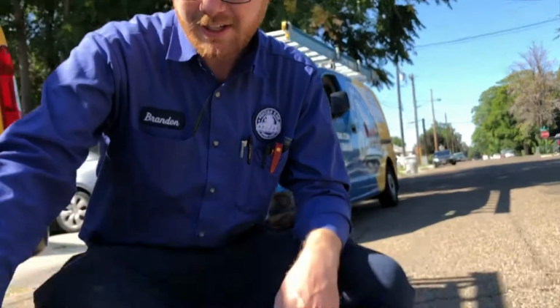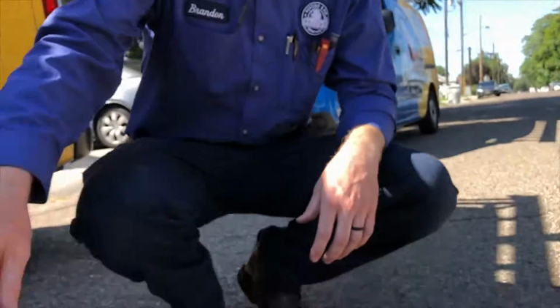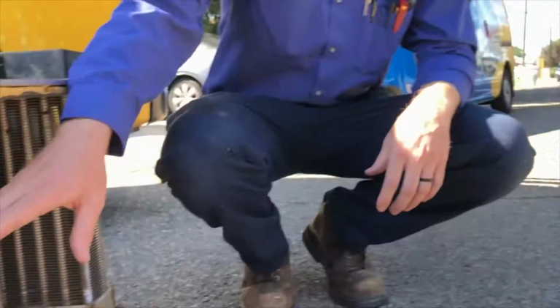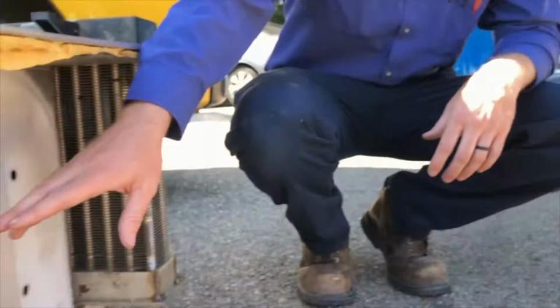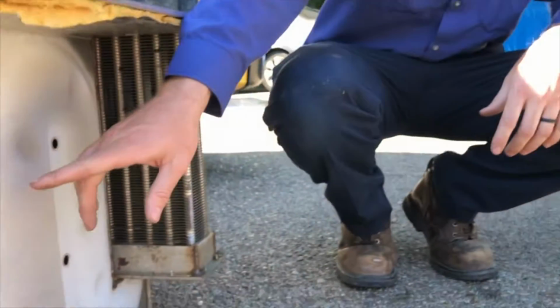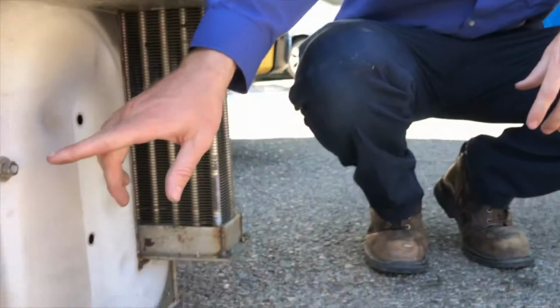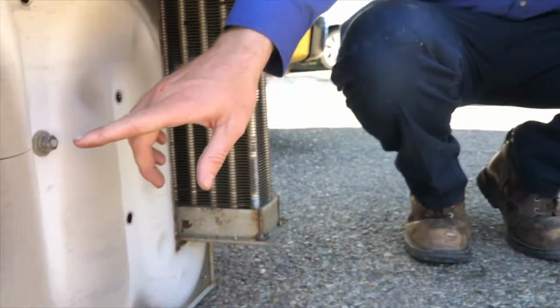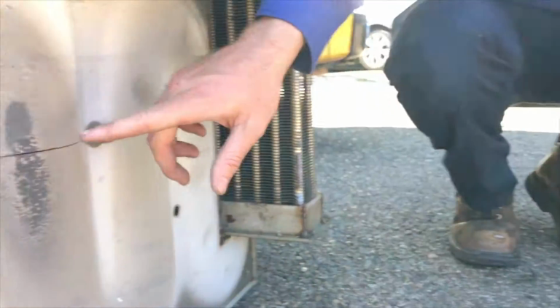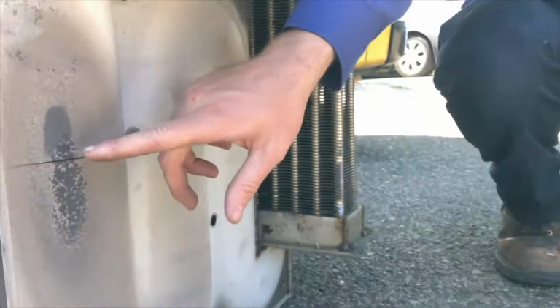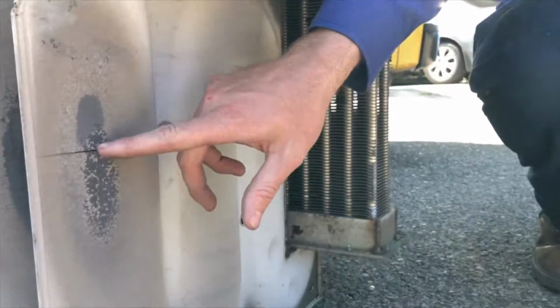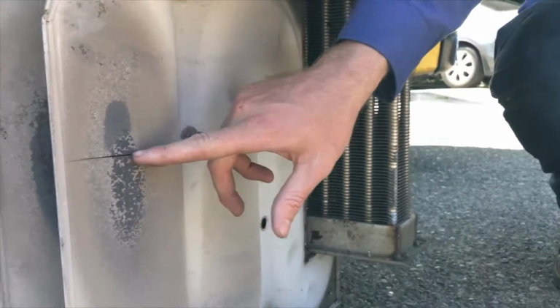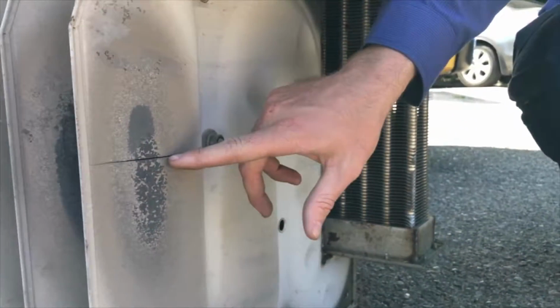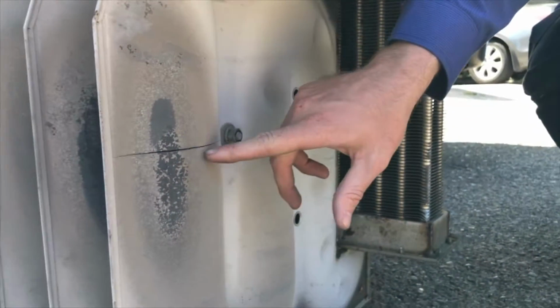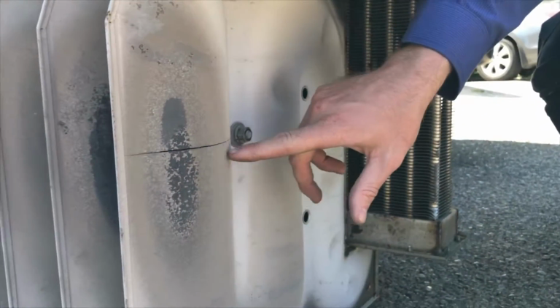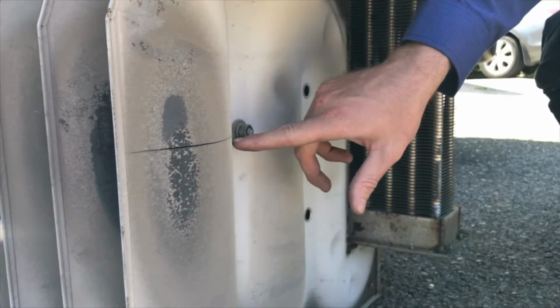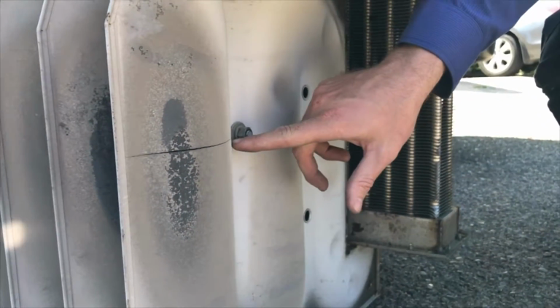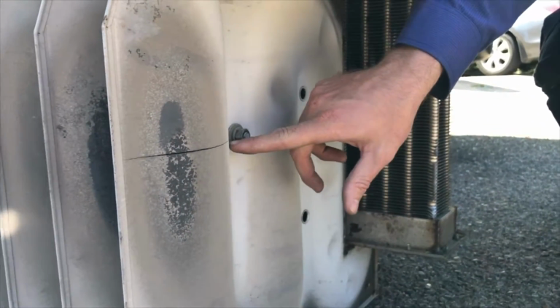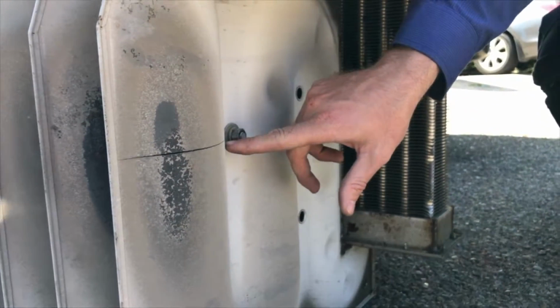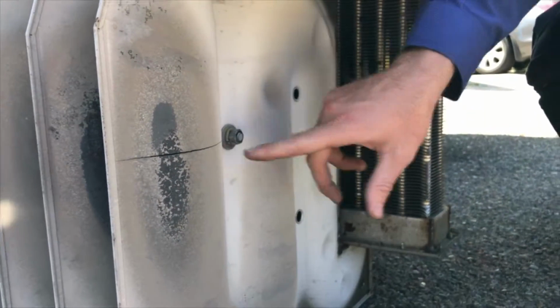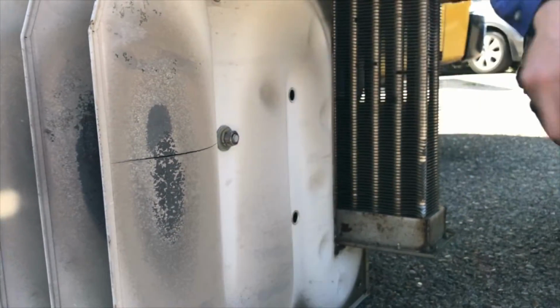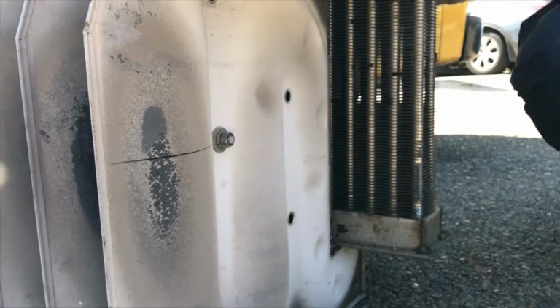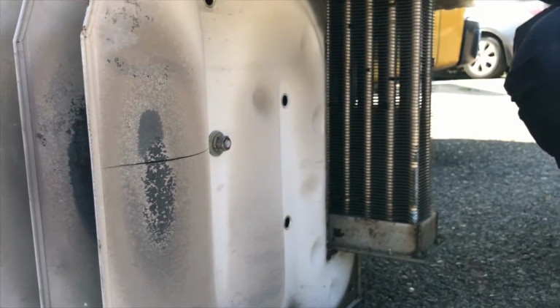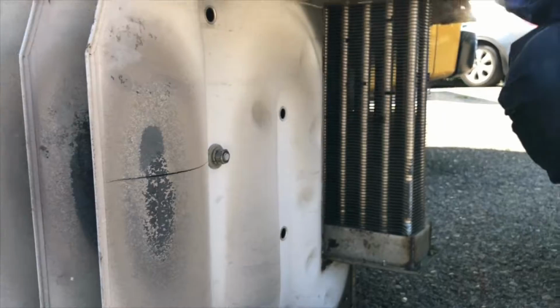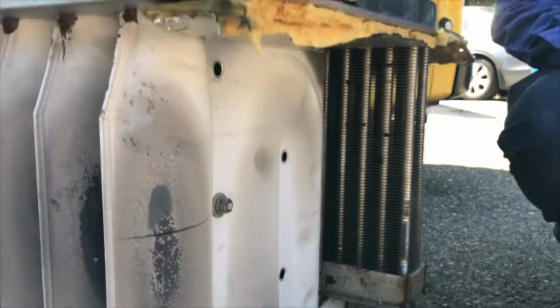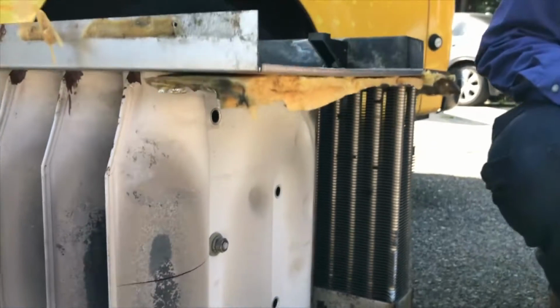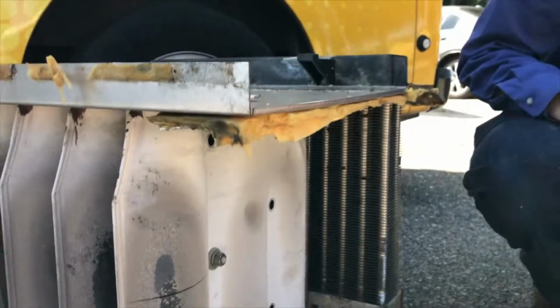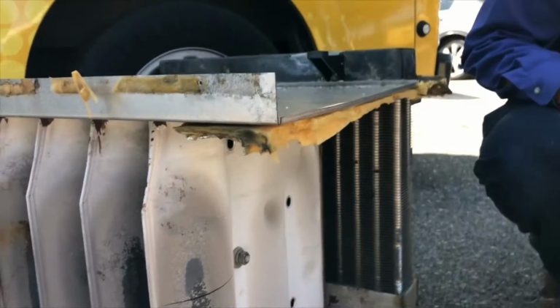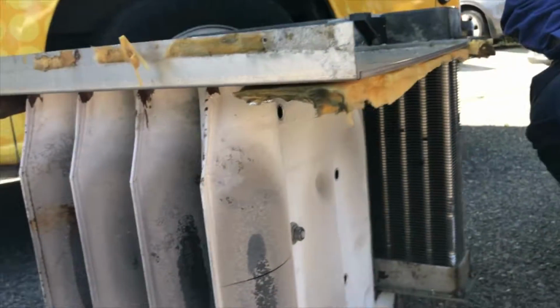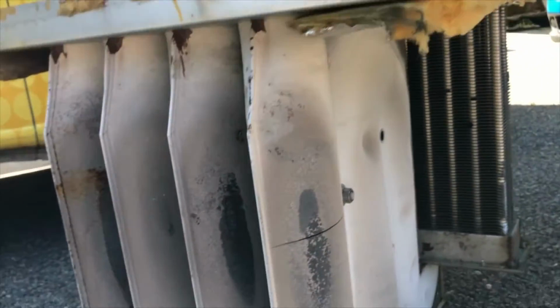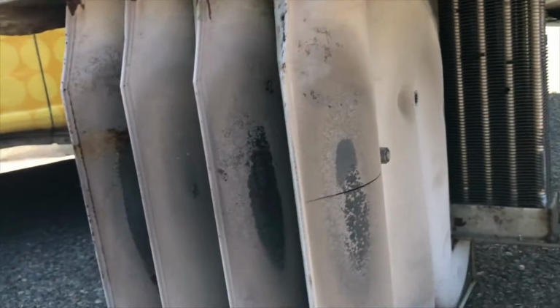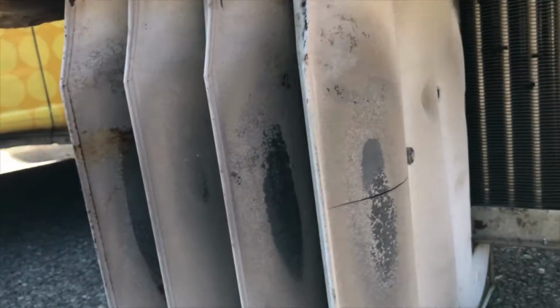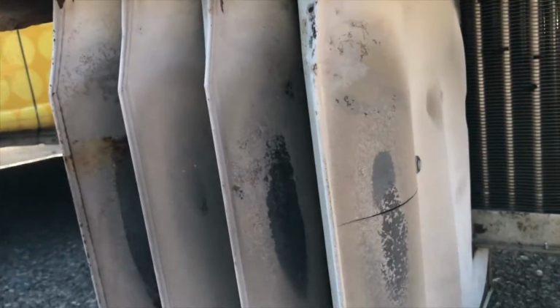What we're seeing here is this whole chamber just split wide open in this home.